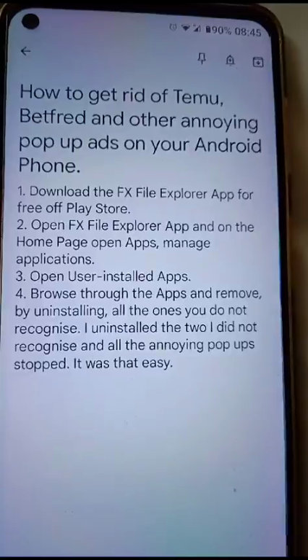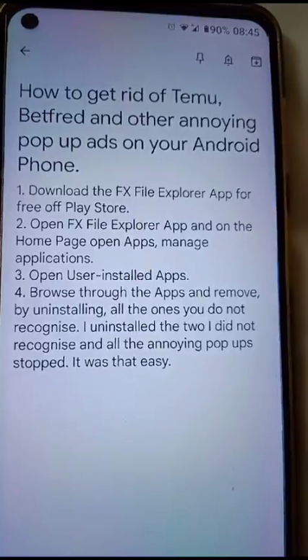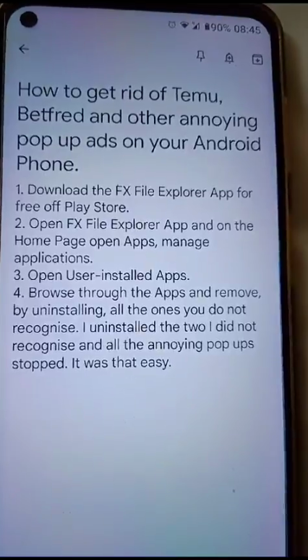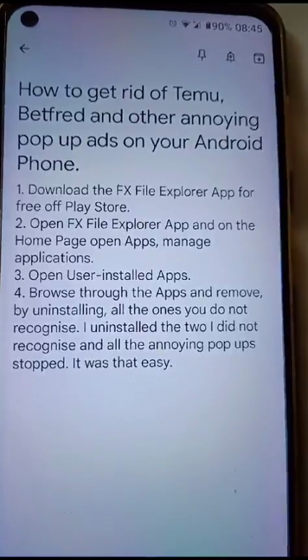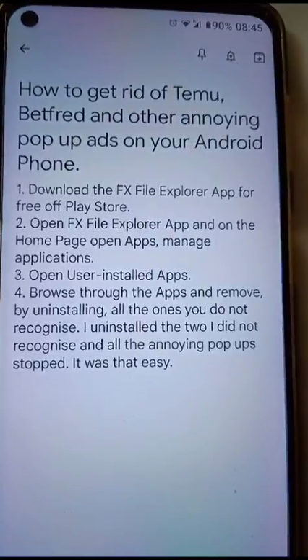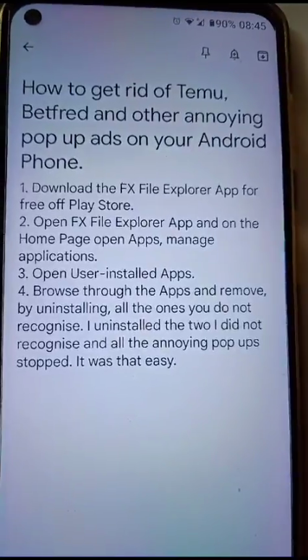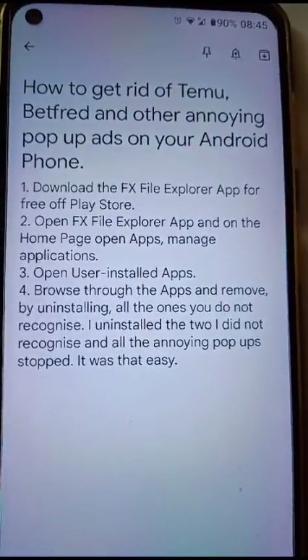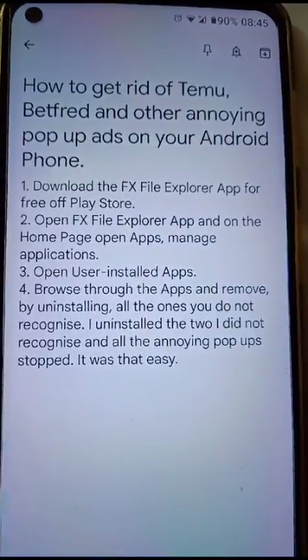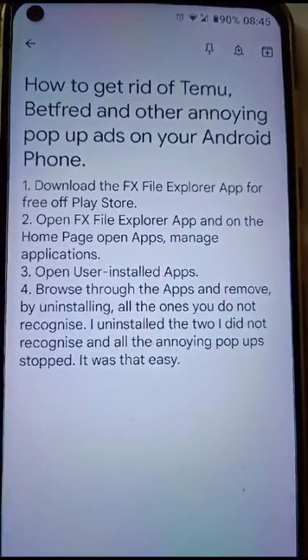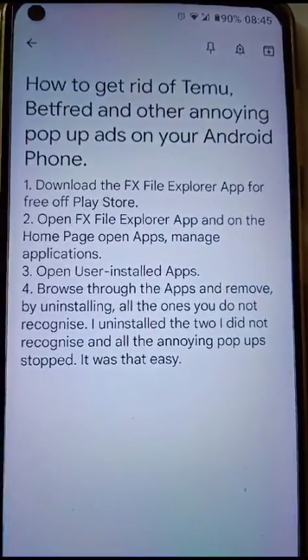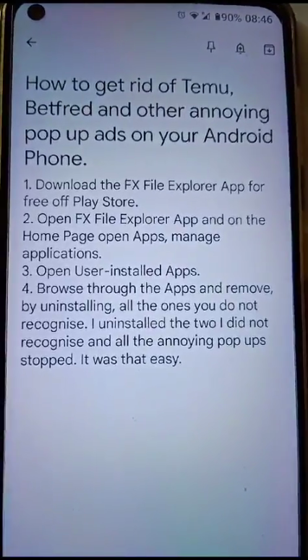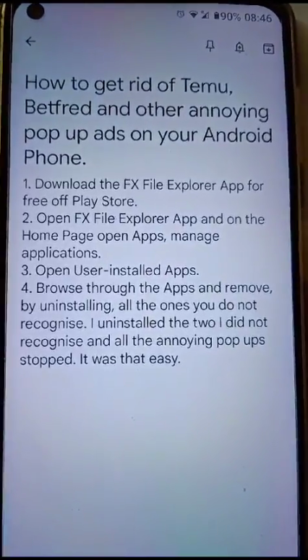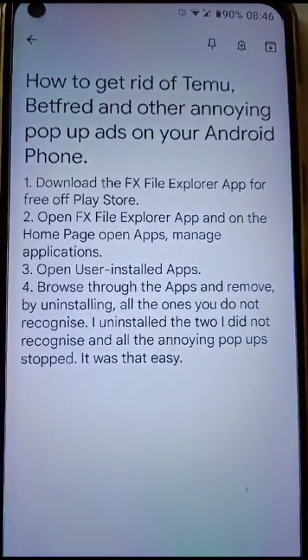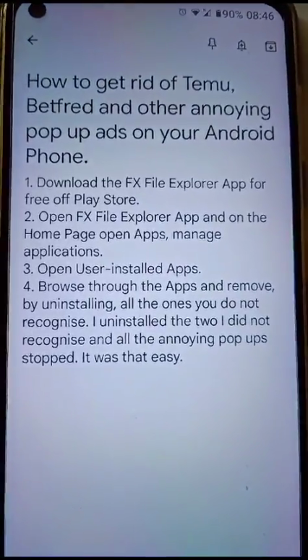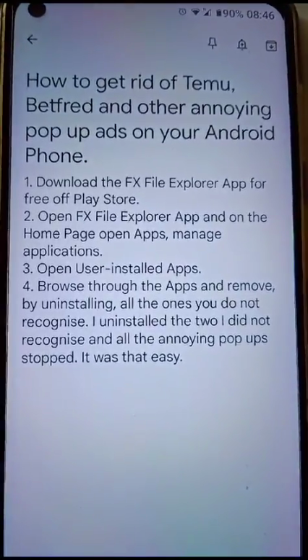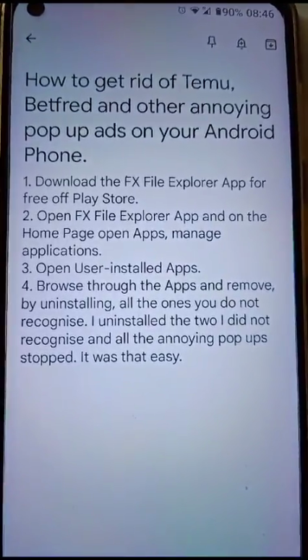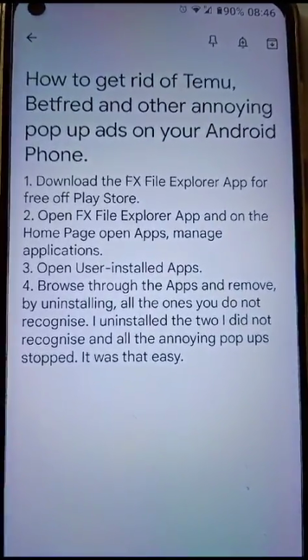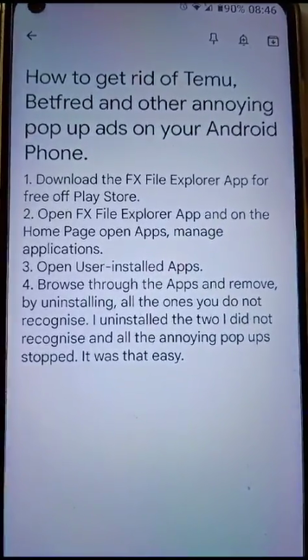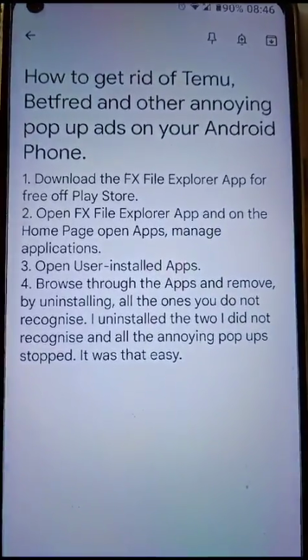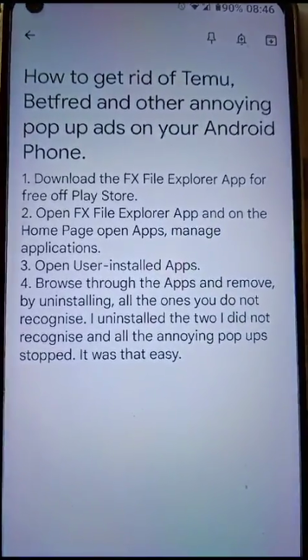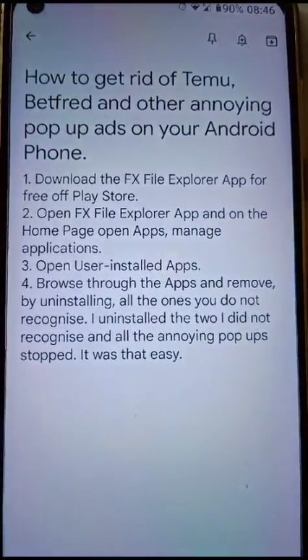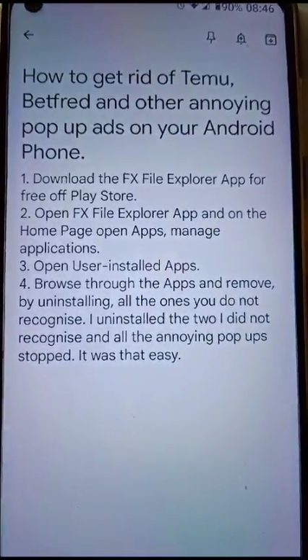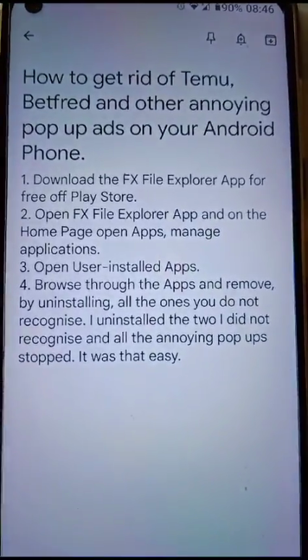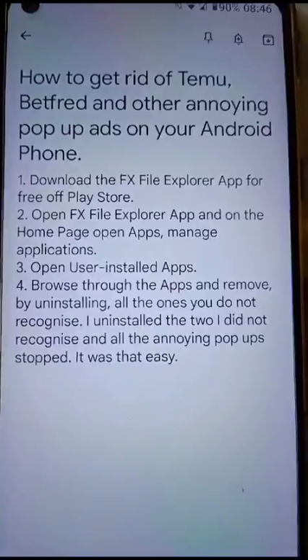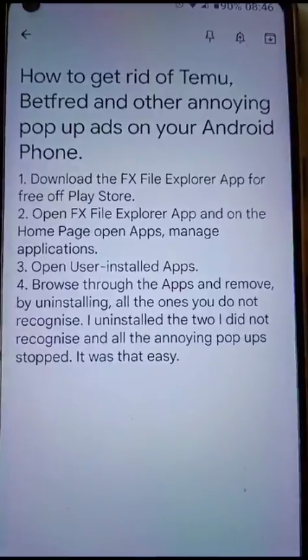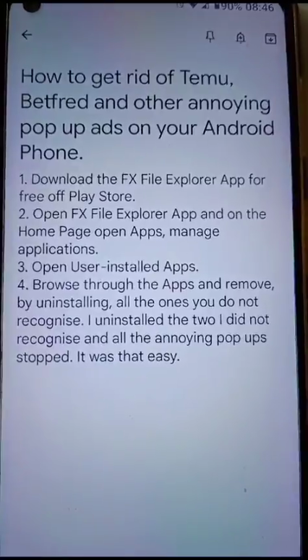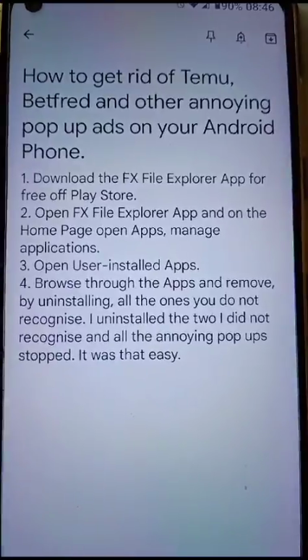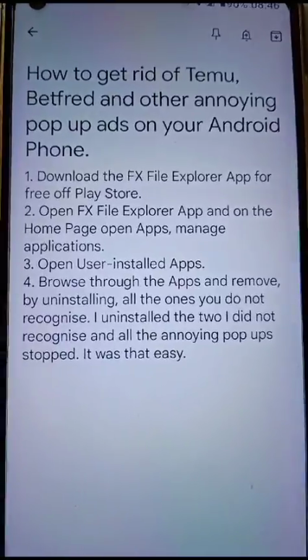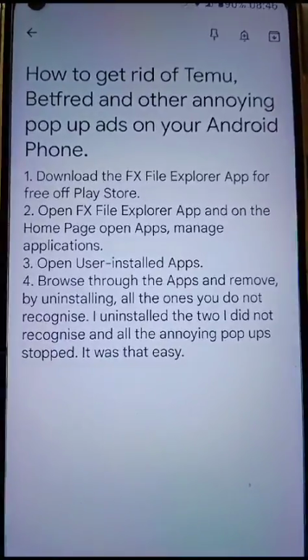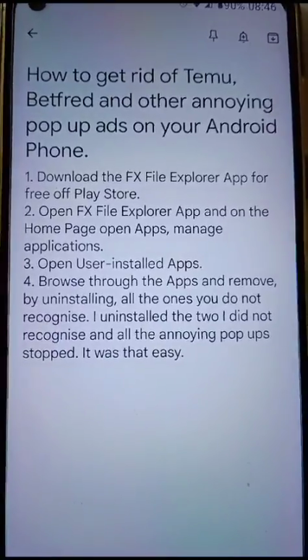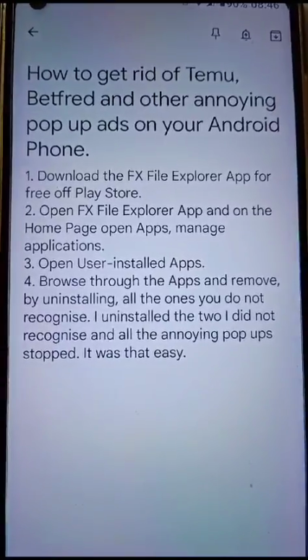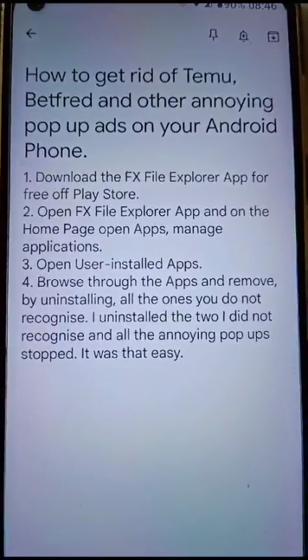This is a quick video to show you how to get rid of Temu and Betfred and other annoying pop-ups on your Android phone.